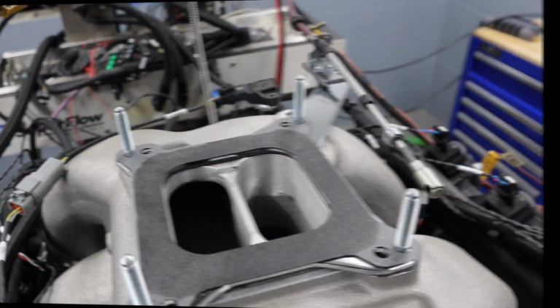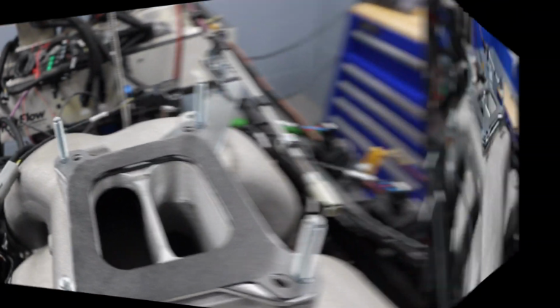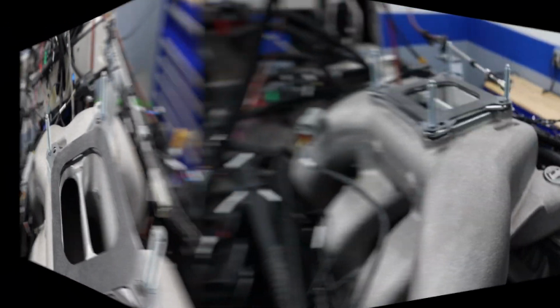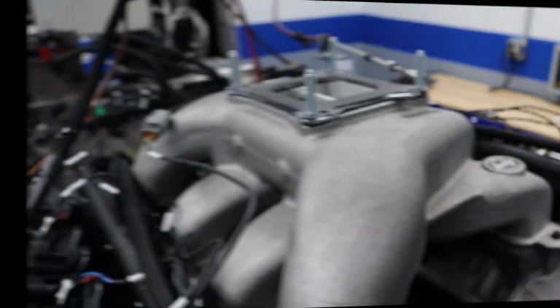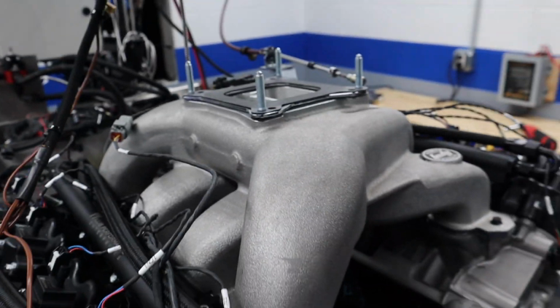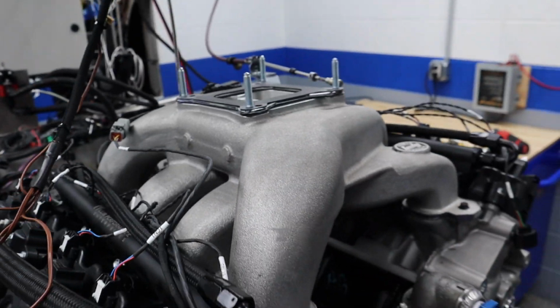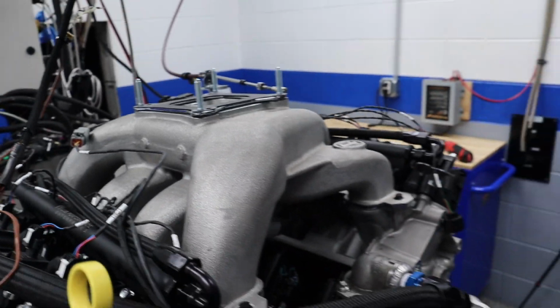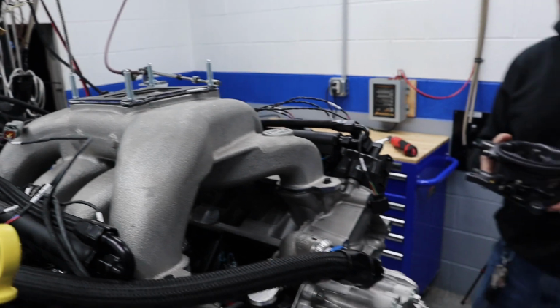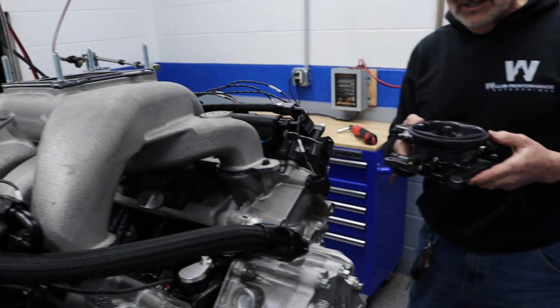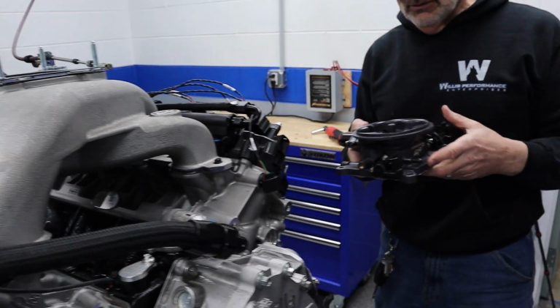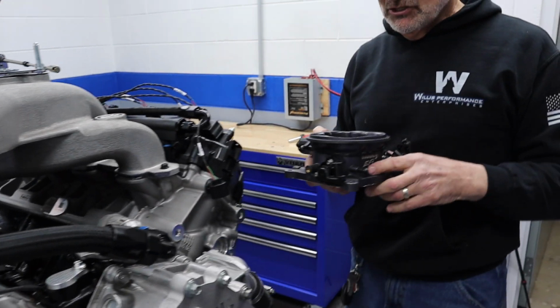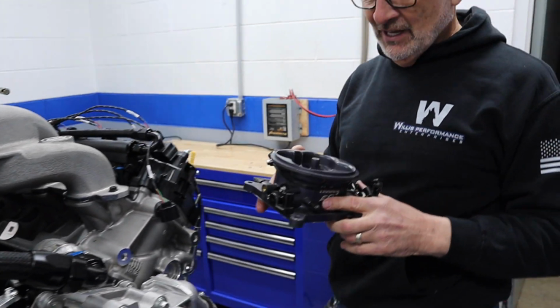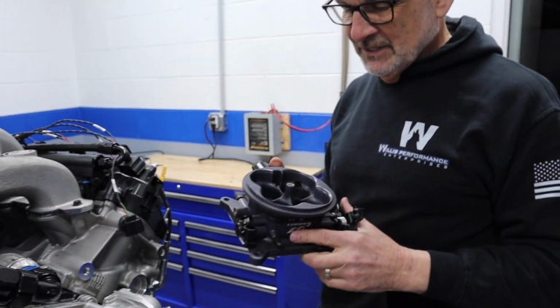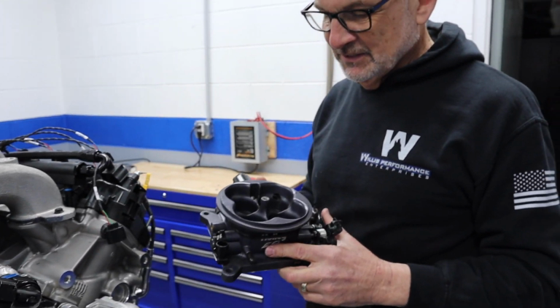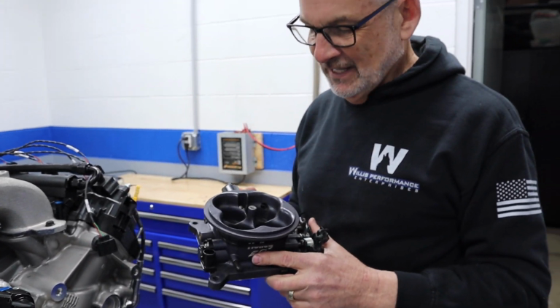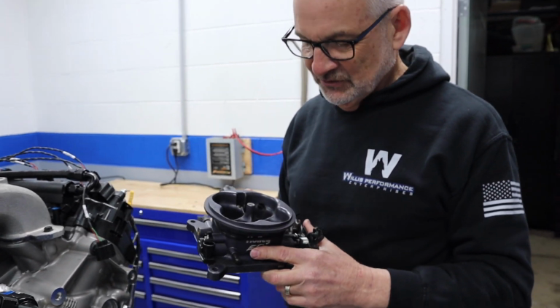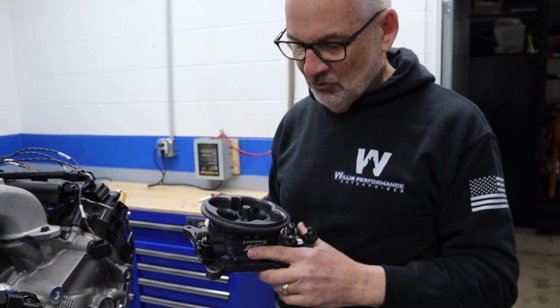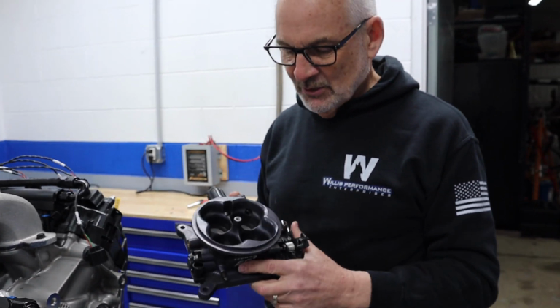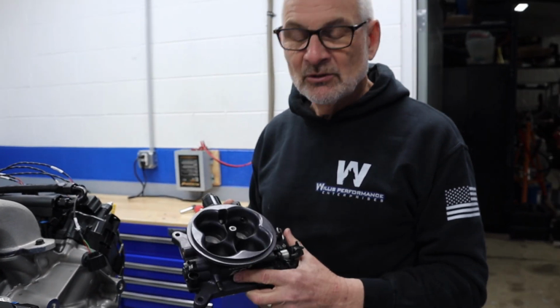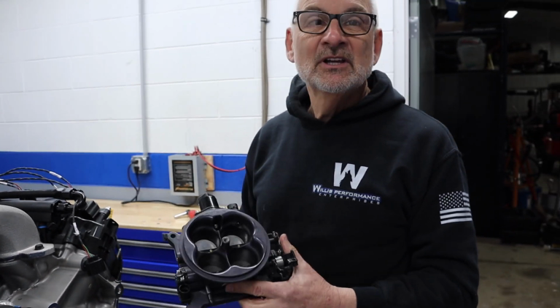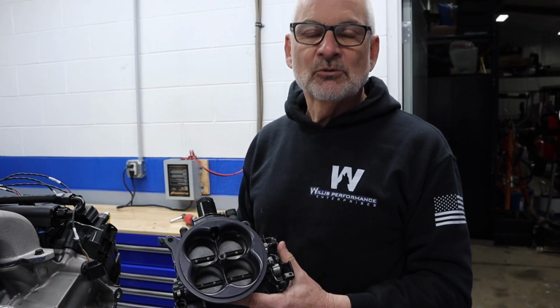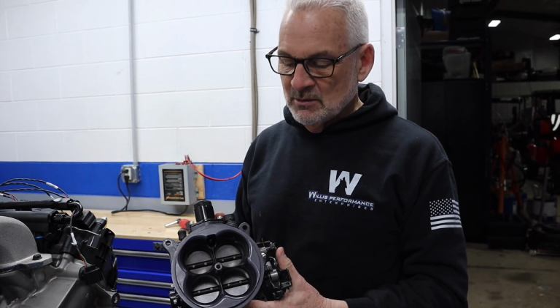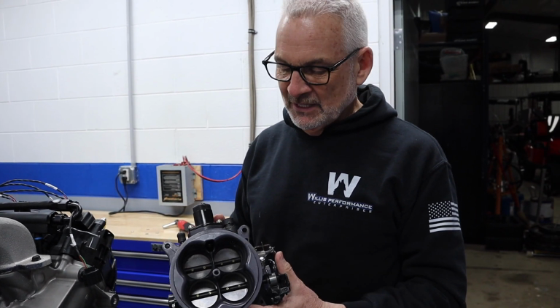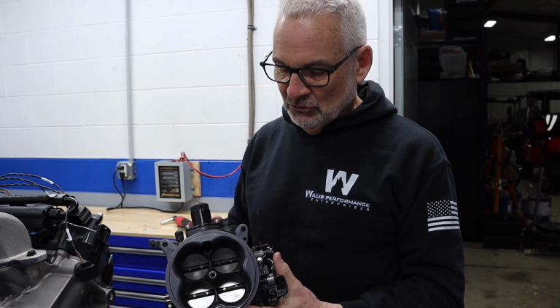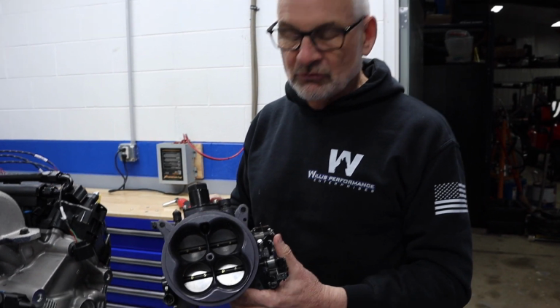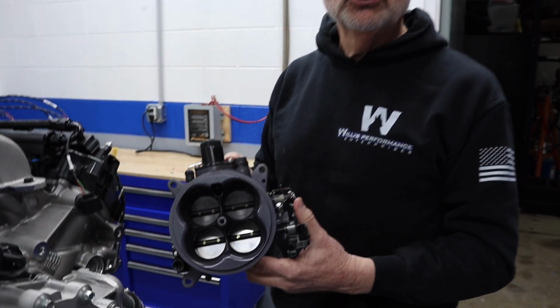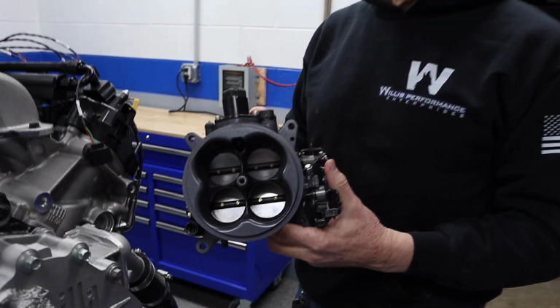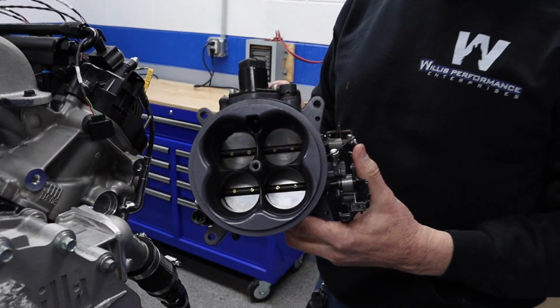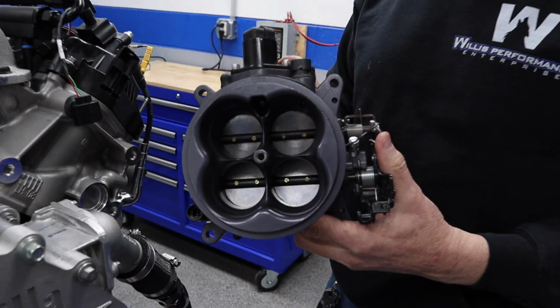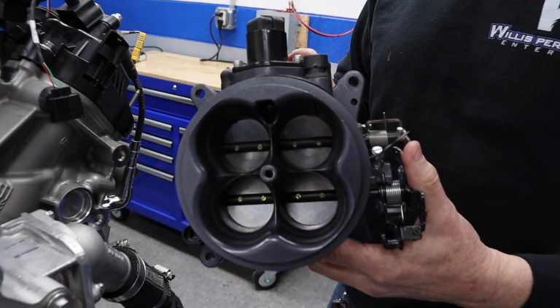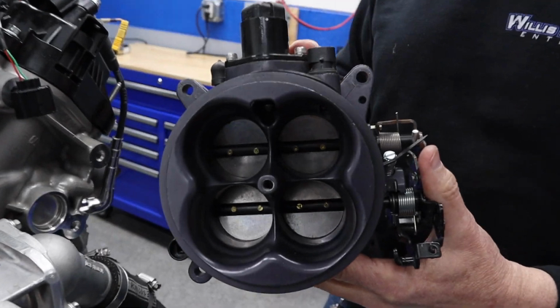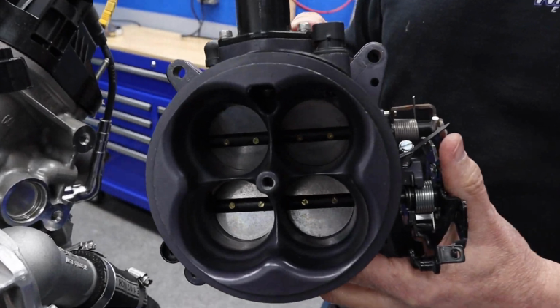We just have a classic four barrel throttle body — no fuel, only air.